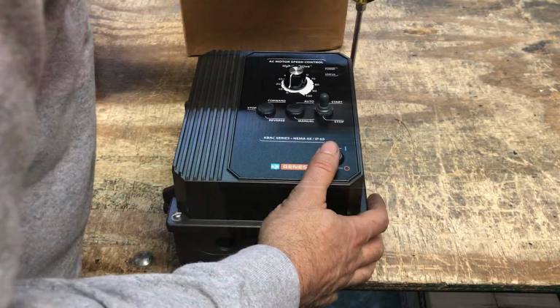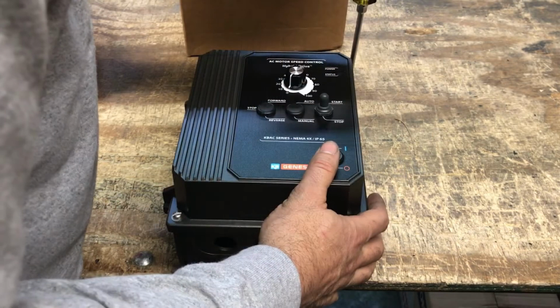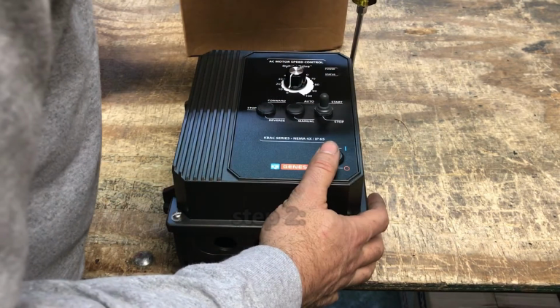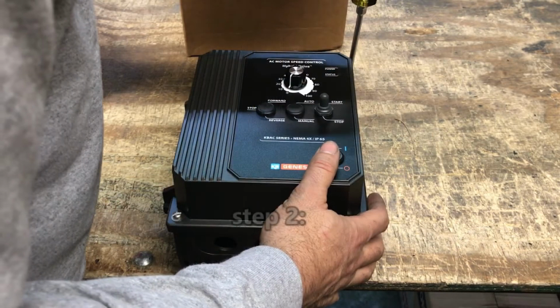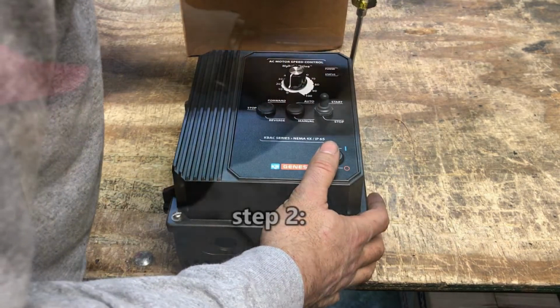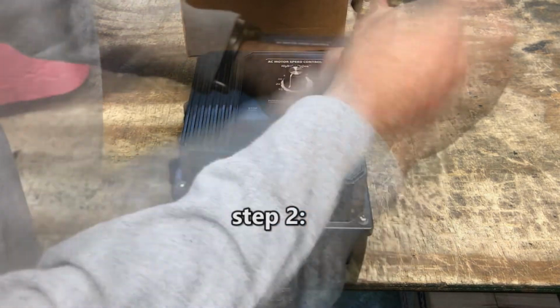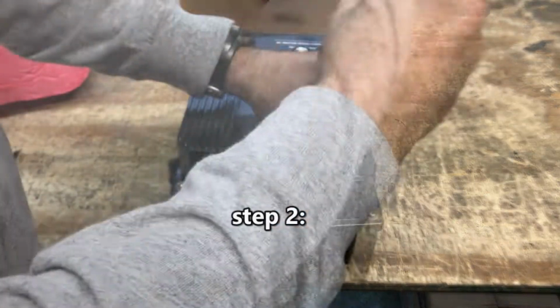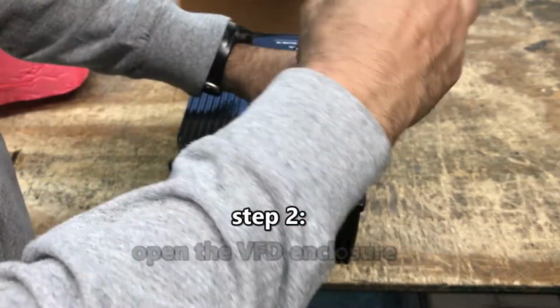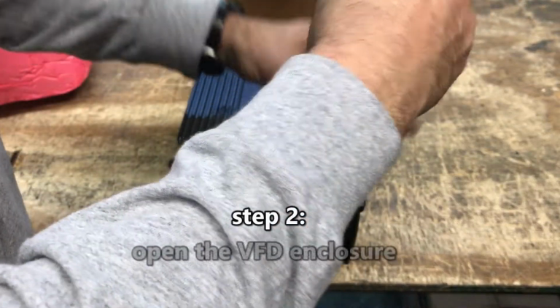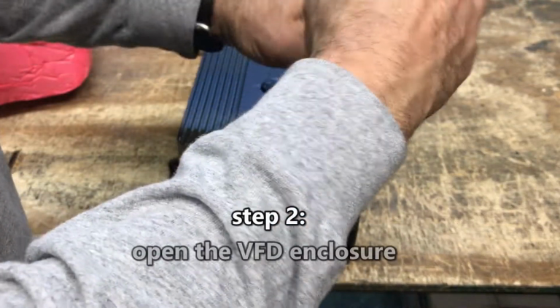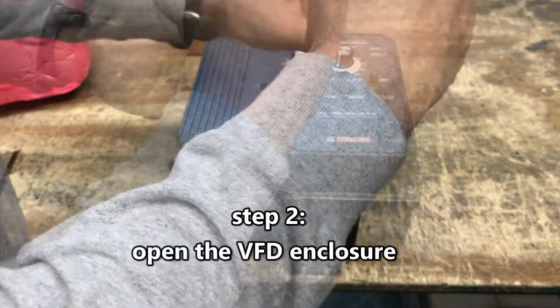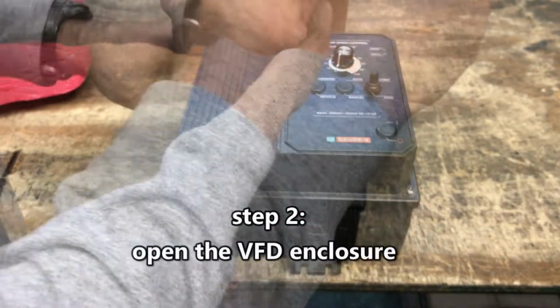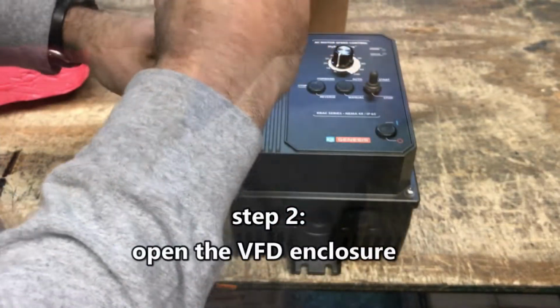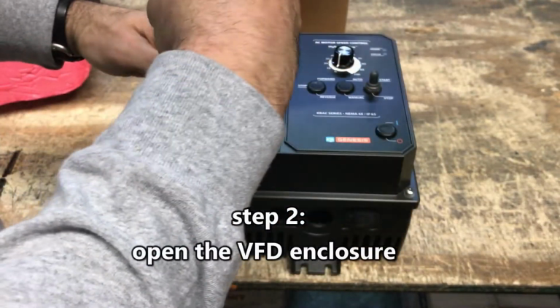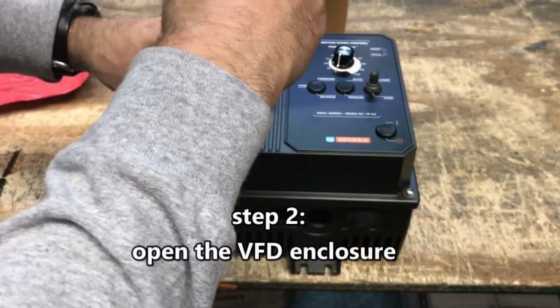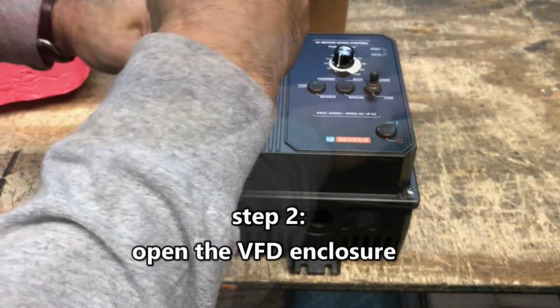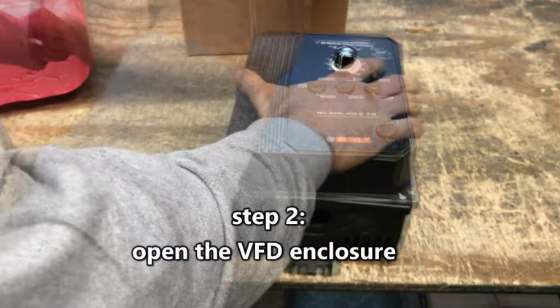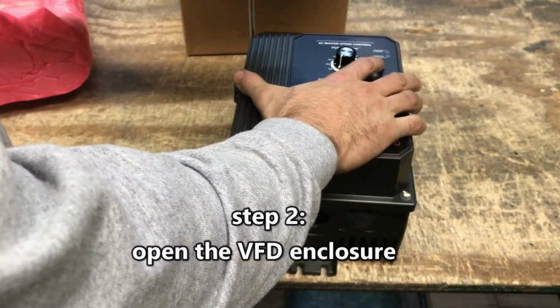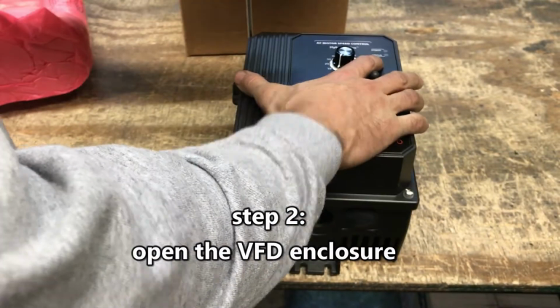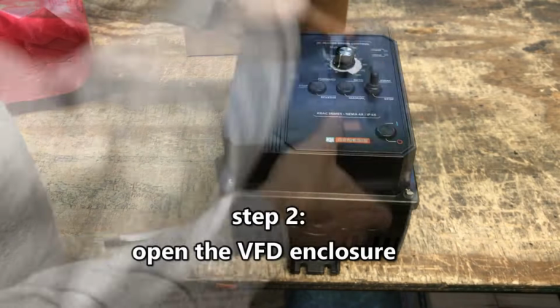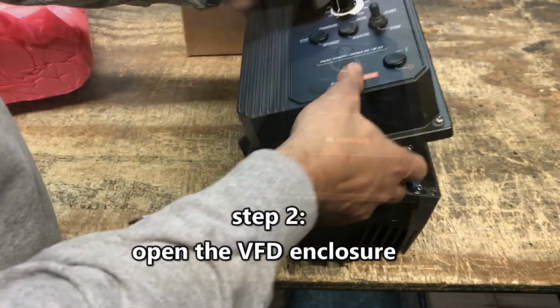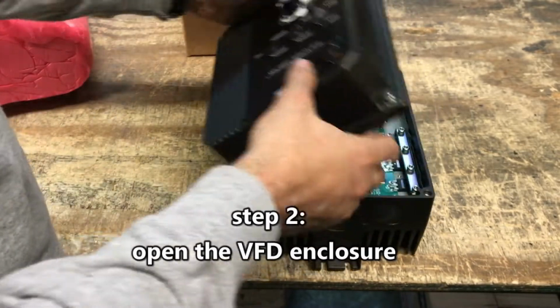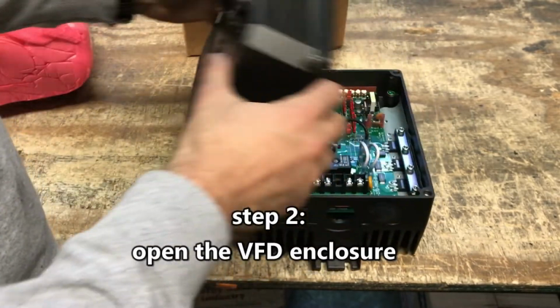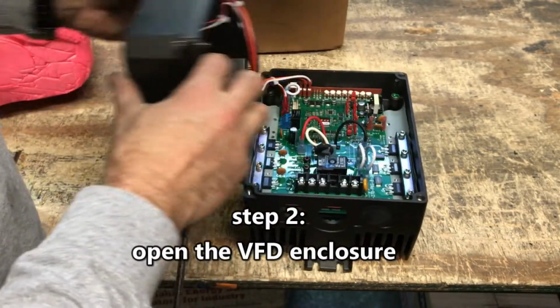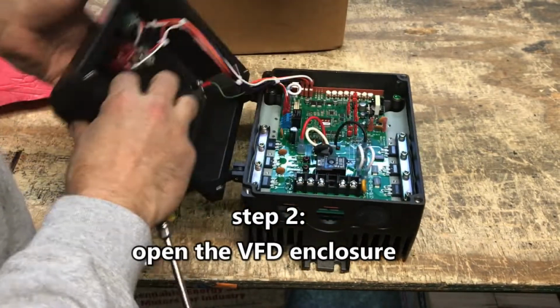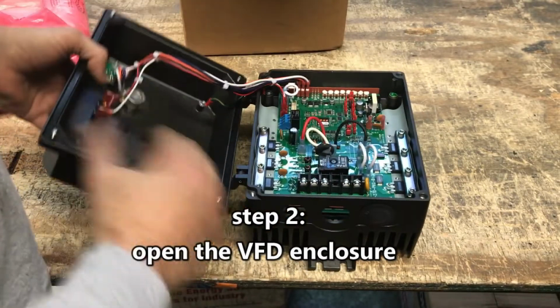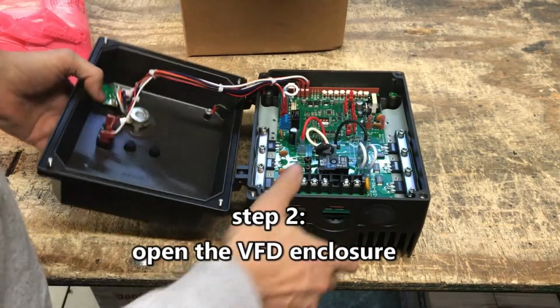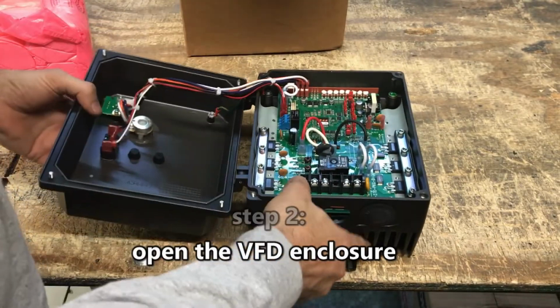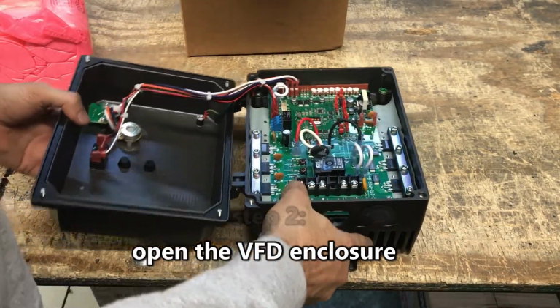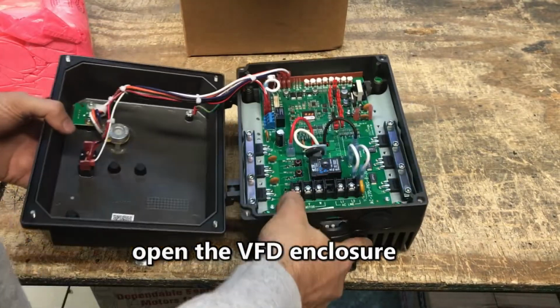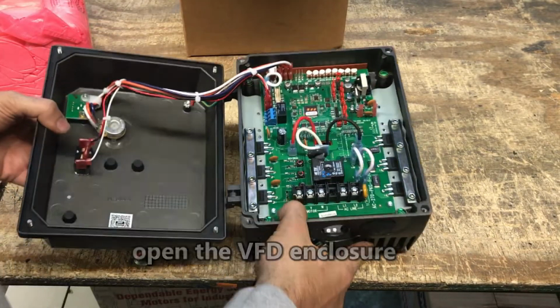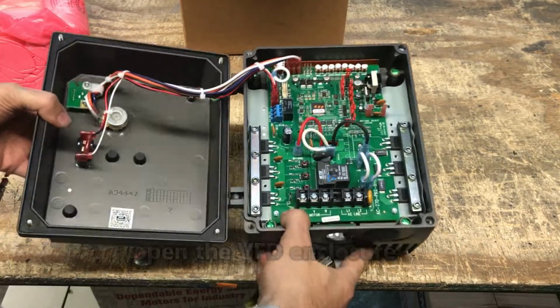Step 2: Open the VFD enclosure. Use a flat head screwdriver and completely loosen all four screws.